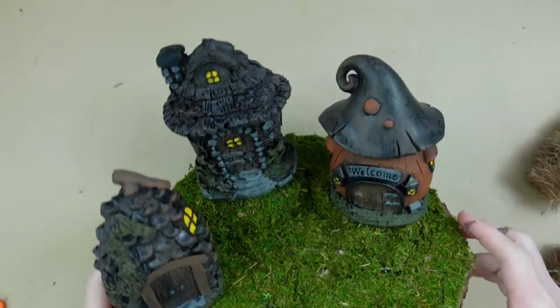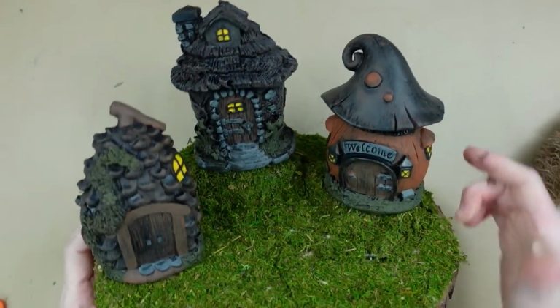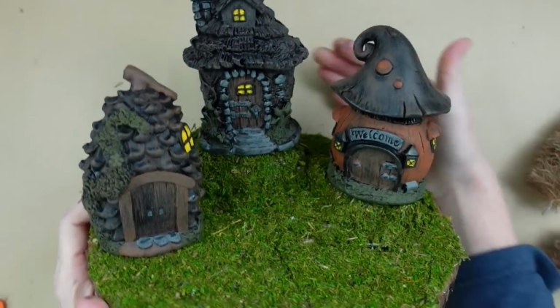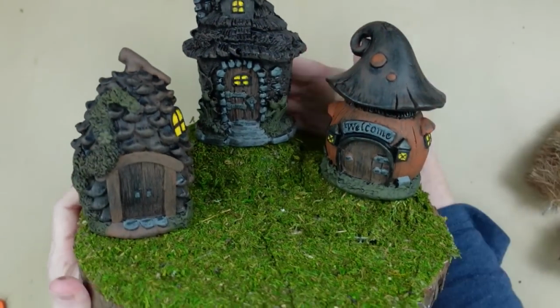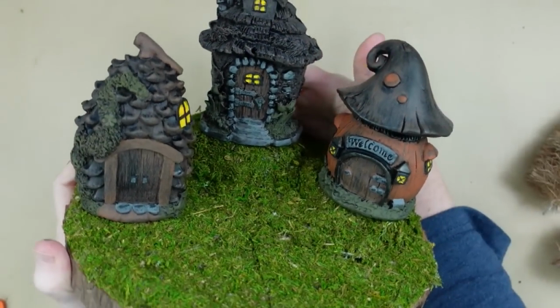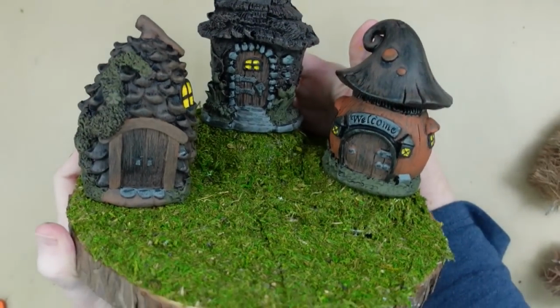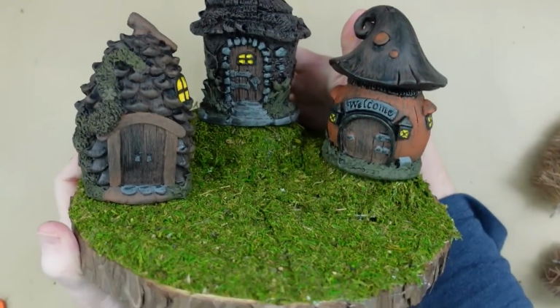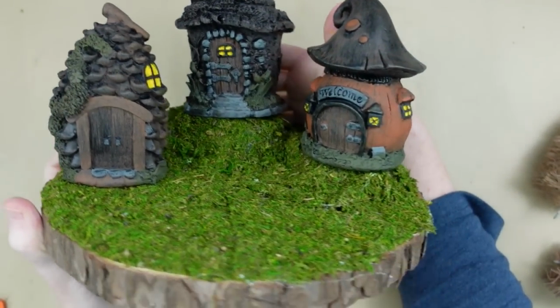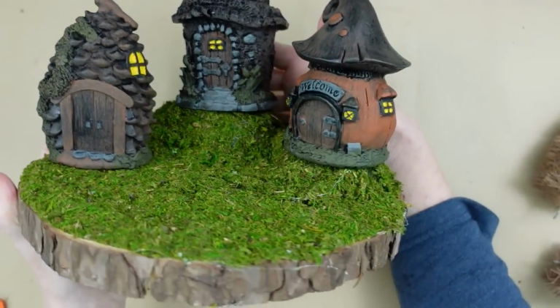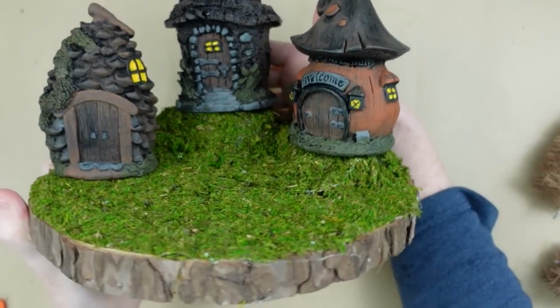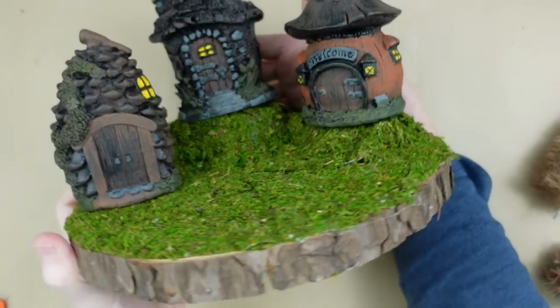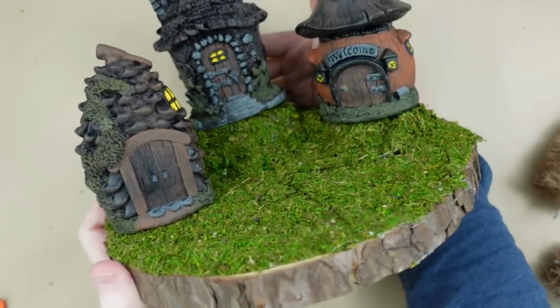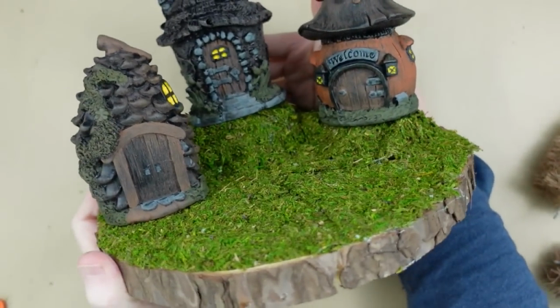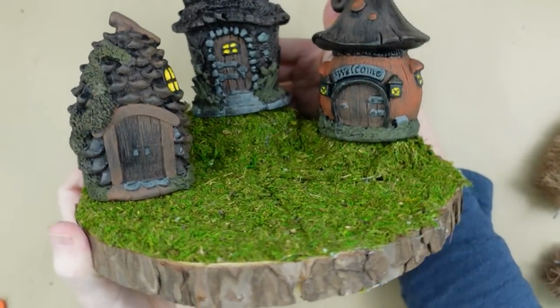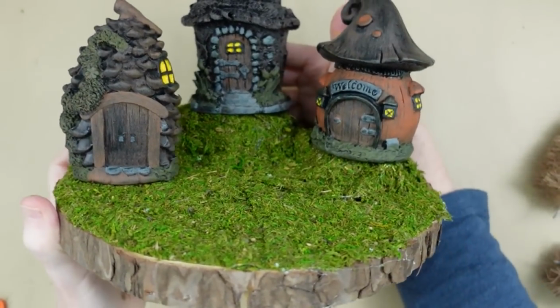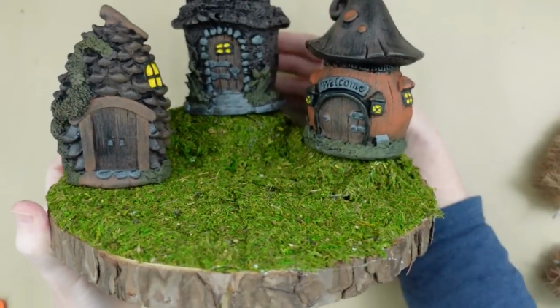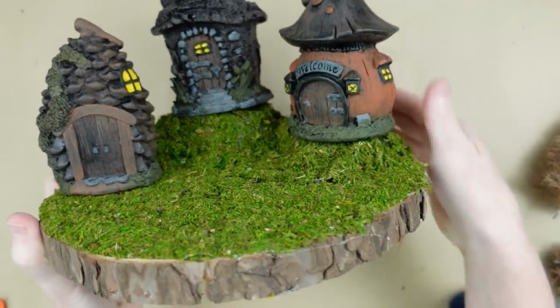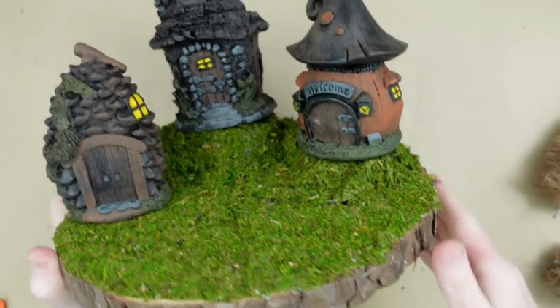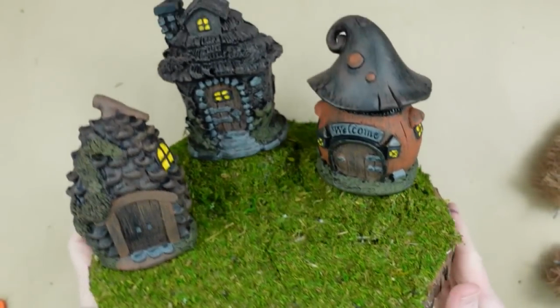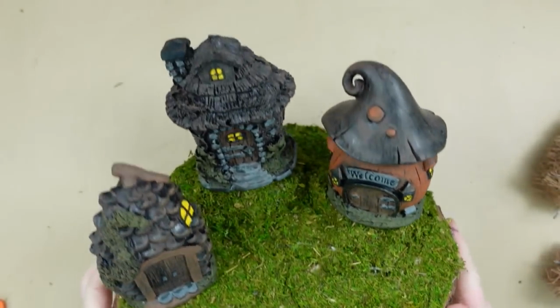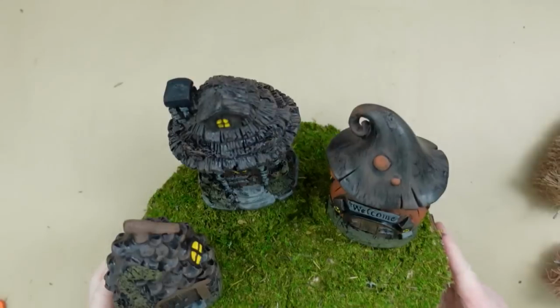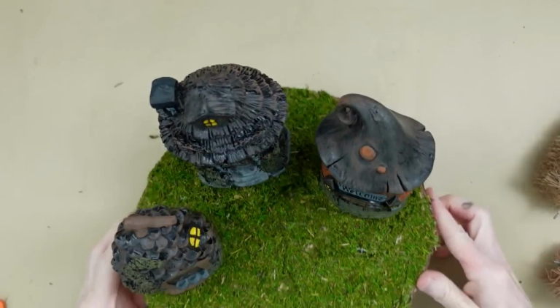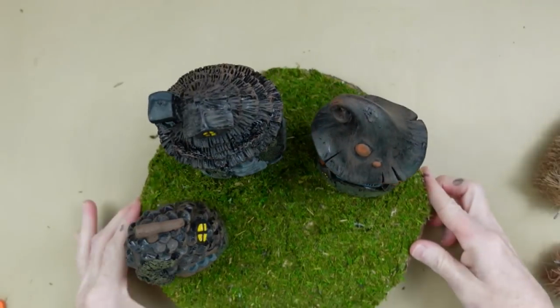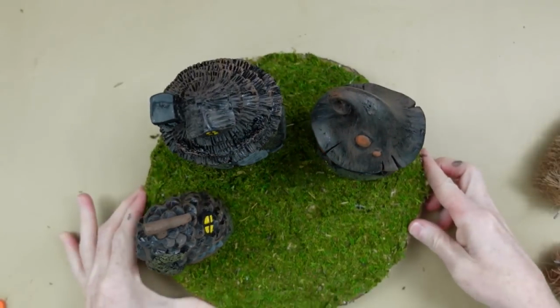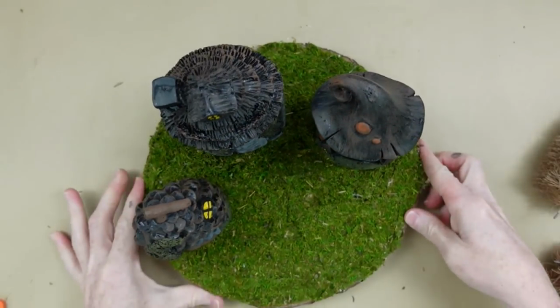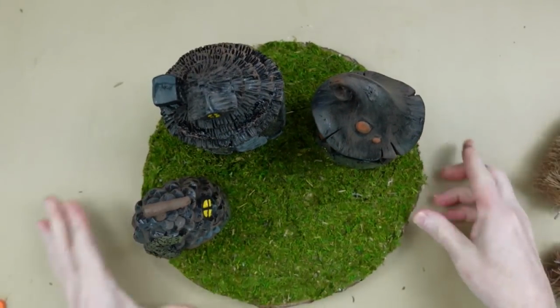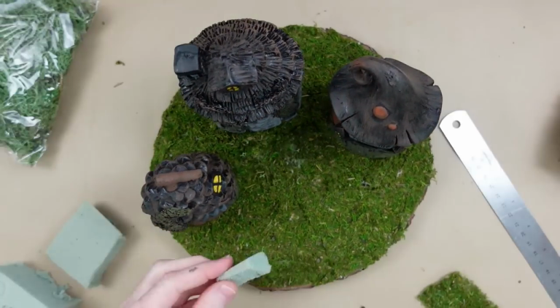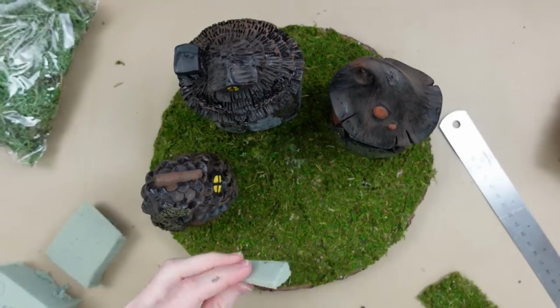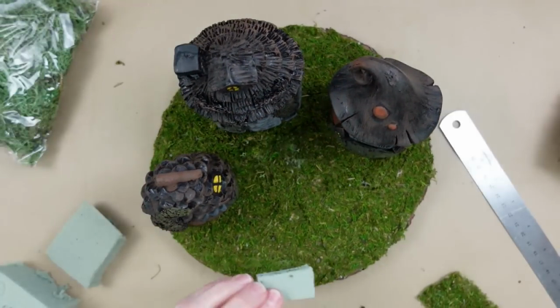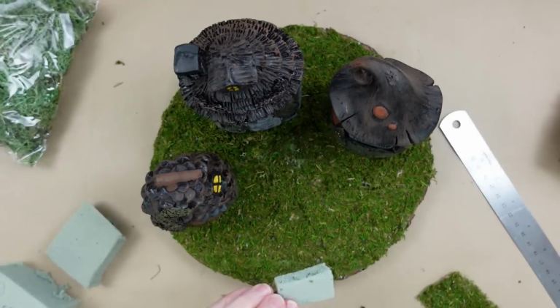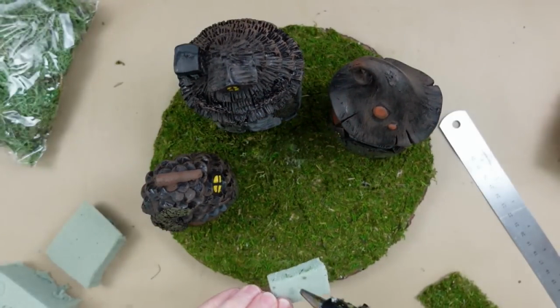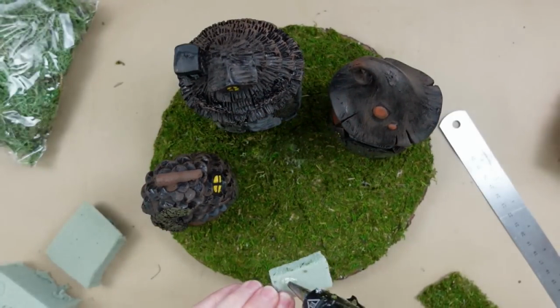It doesn't matter which houses you pick up at Dollar Tree — whatever you have, go ahead and use it. These look rustic to me, and that's why I chose them: a little mushroom, a stone house, and a pine cone. Look how bright that yellow is in the windows — it looks like they're lit up like a Thomas Kinkade painting.